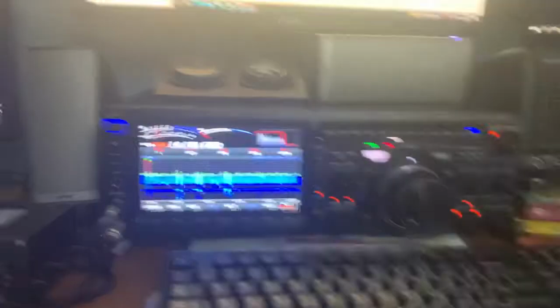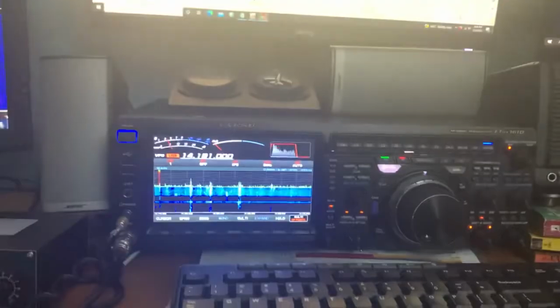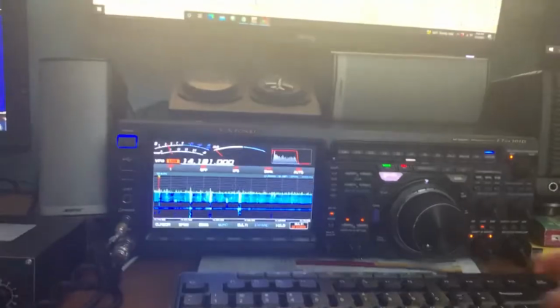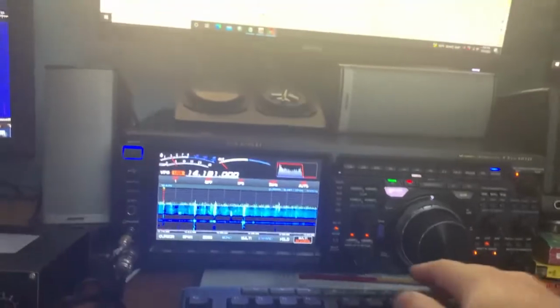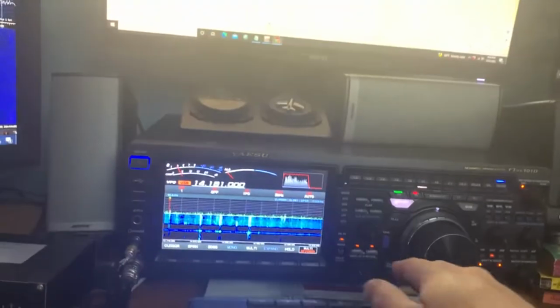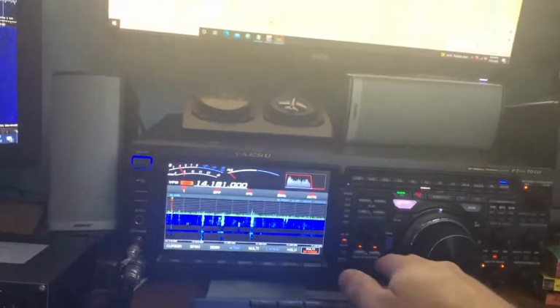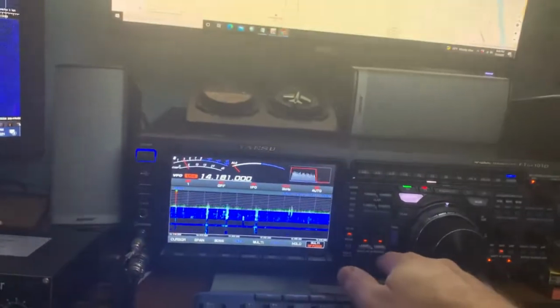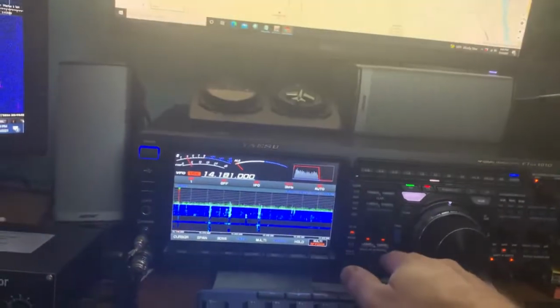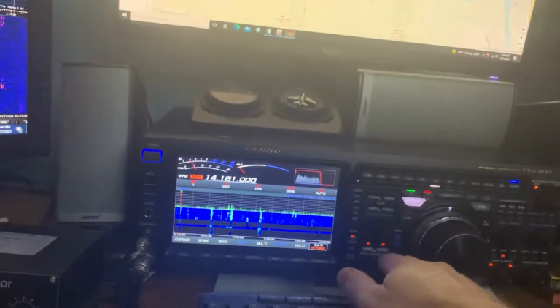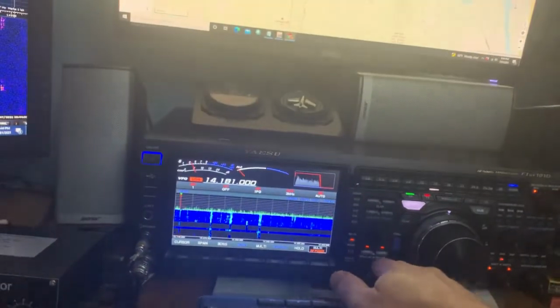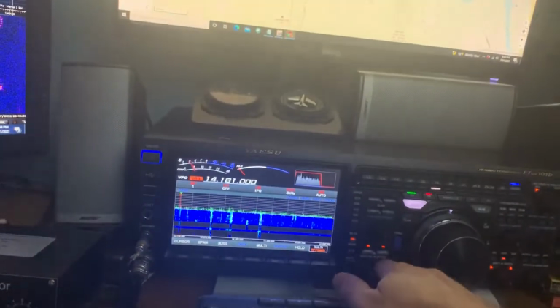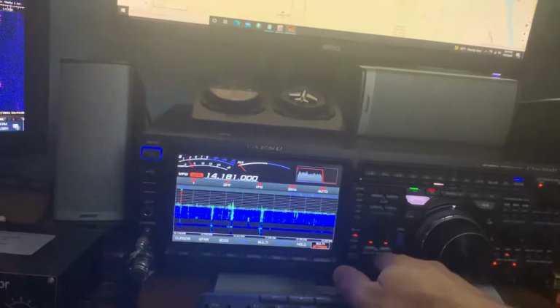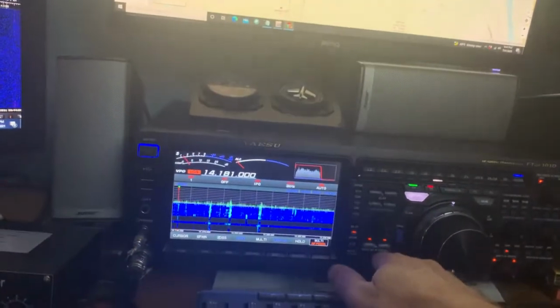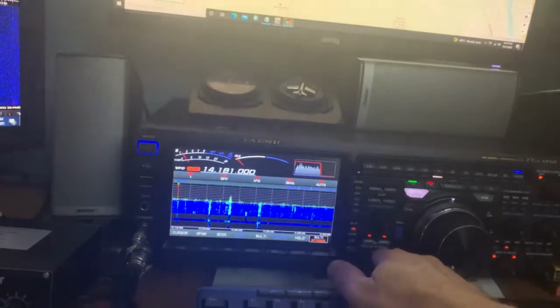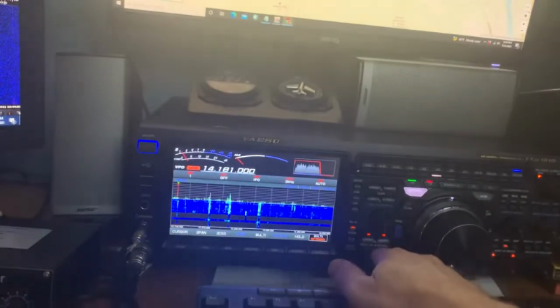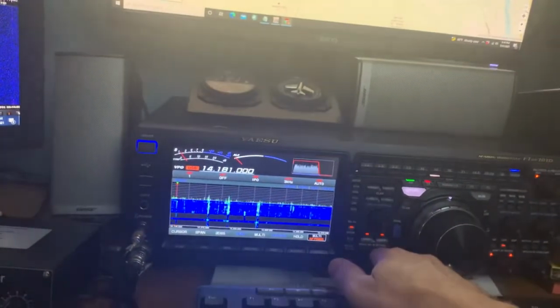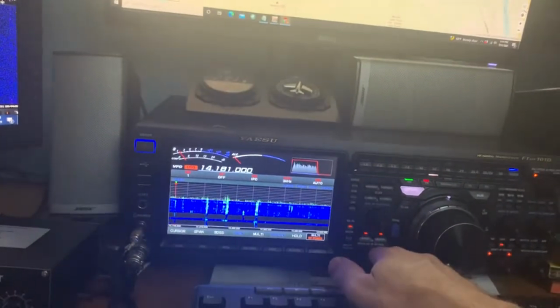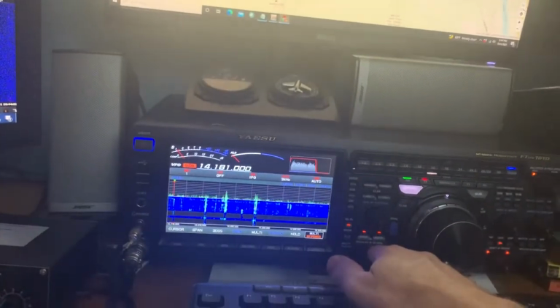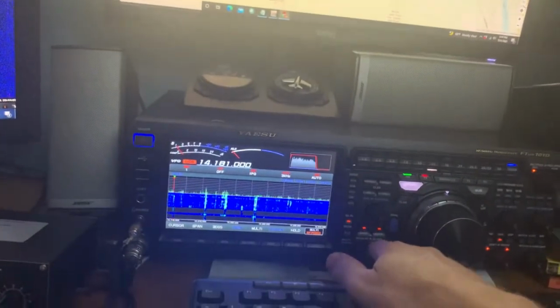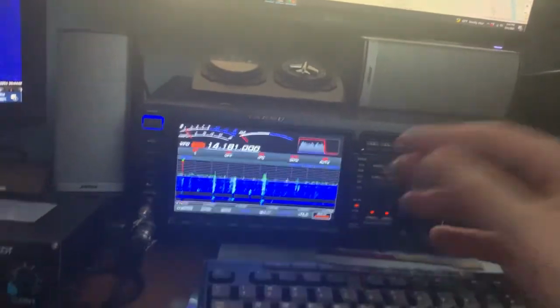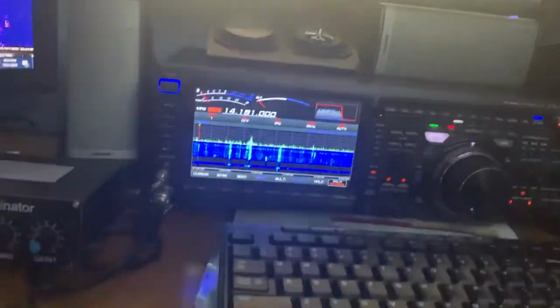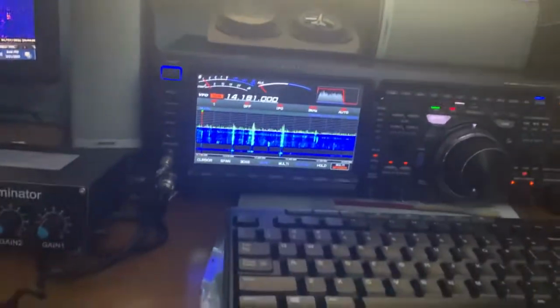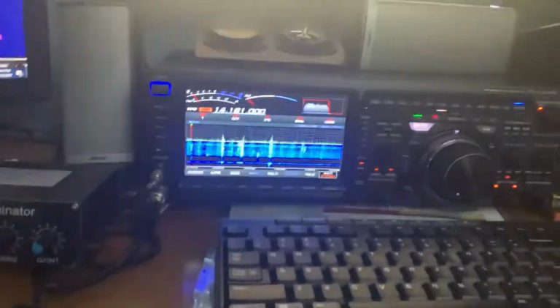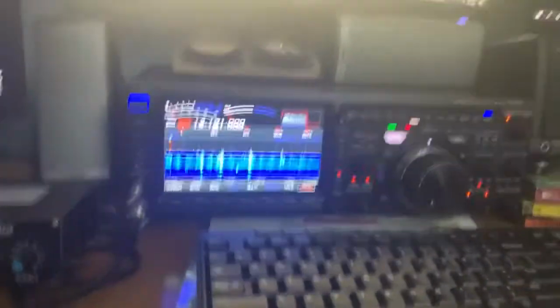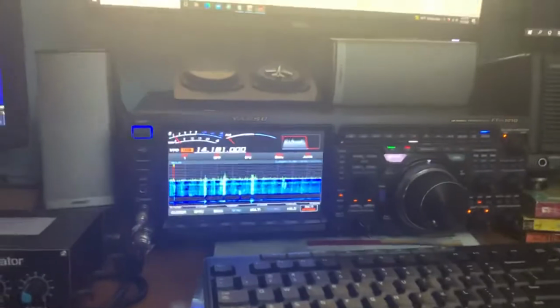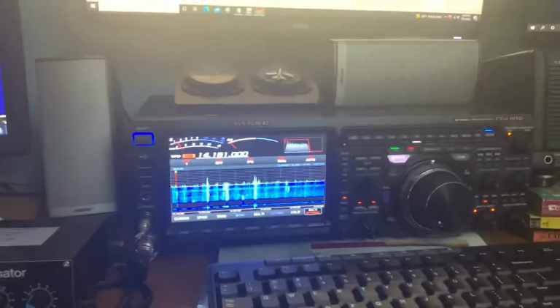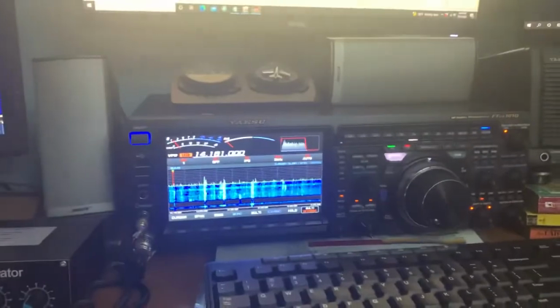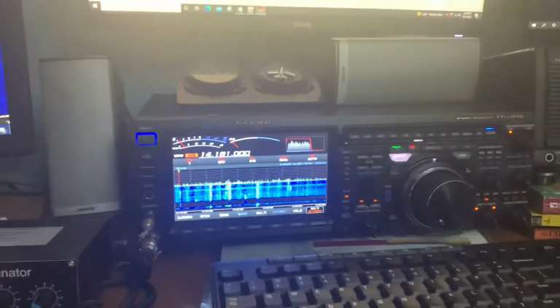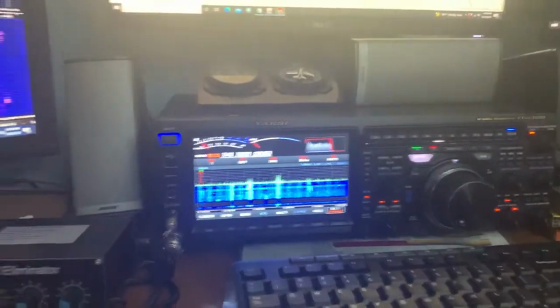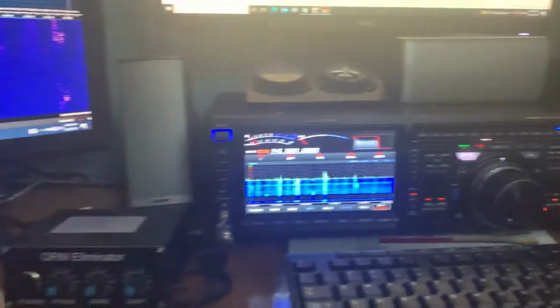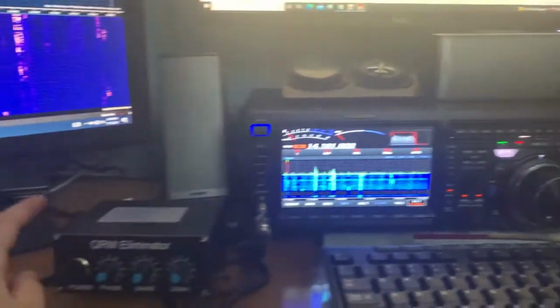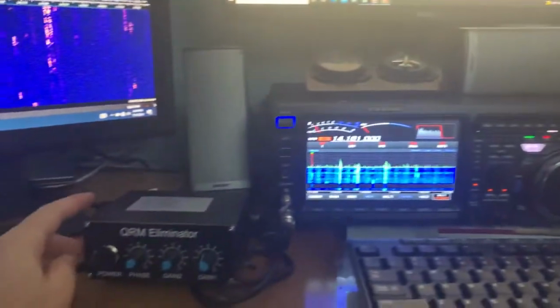AJ2i, another video on this QRM Eliminator. Just check this out.